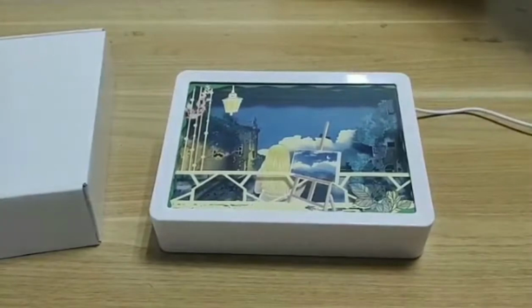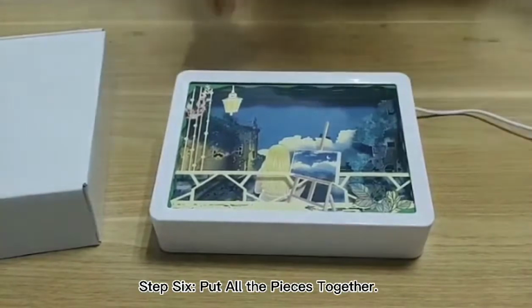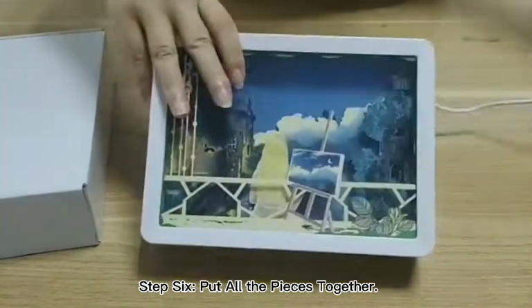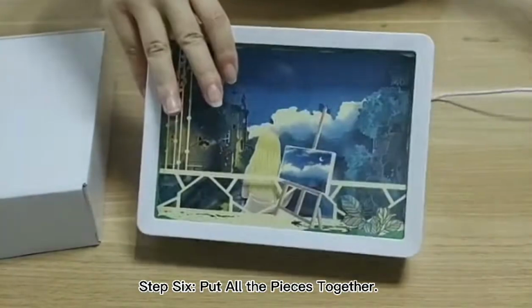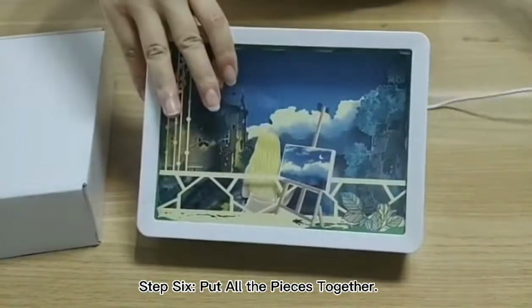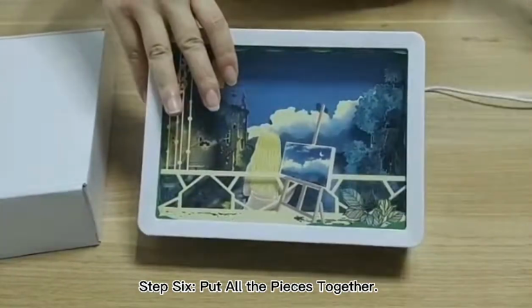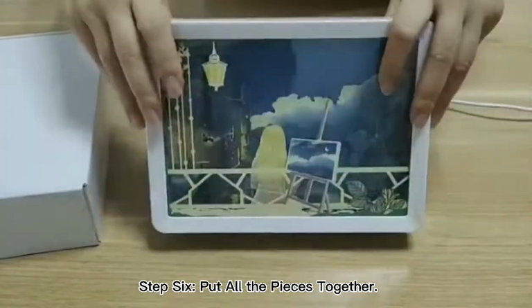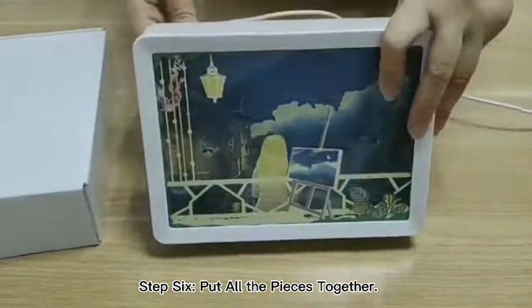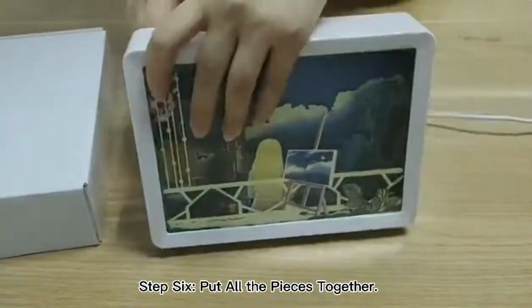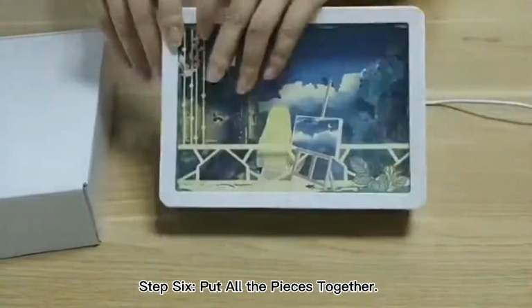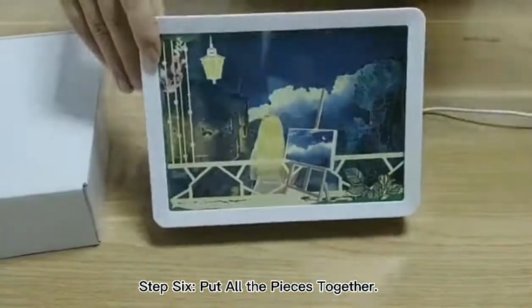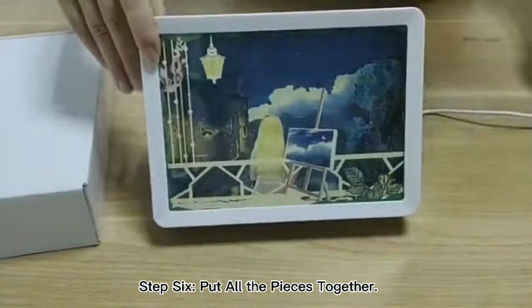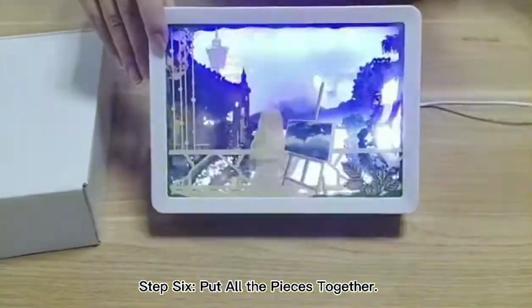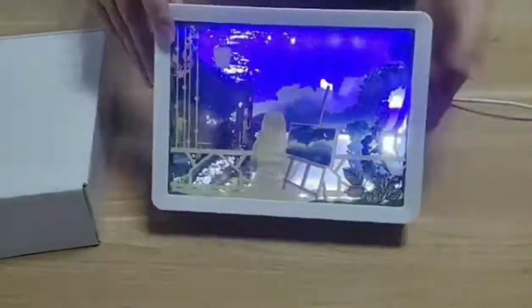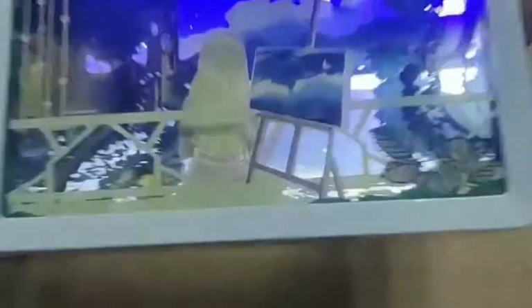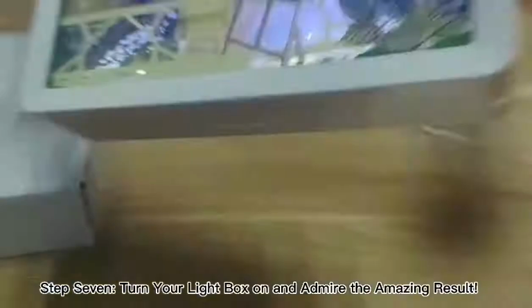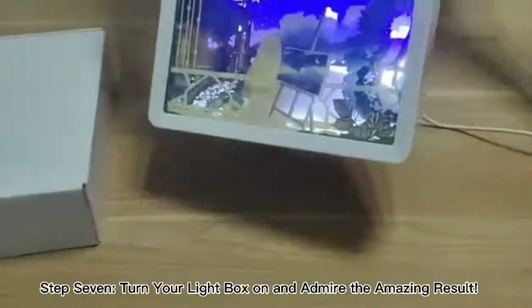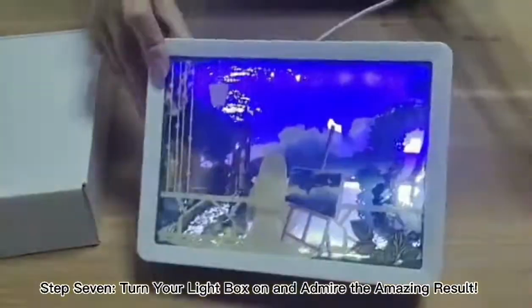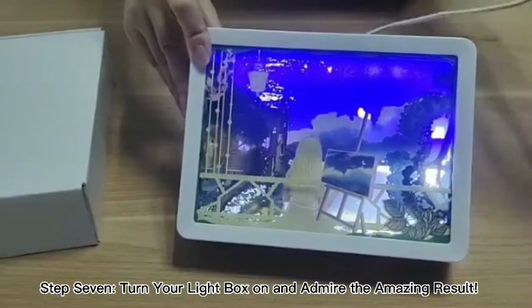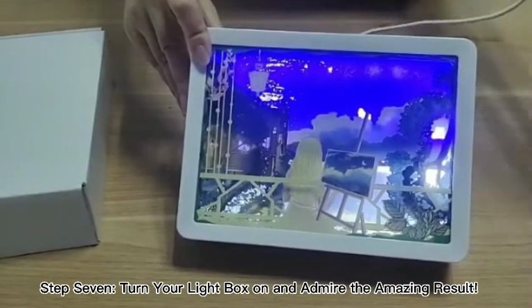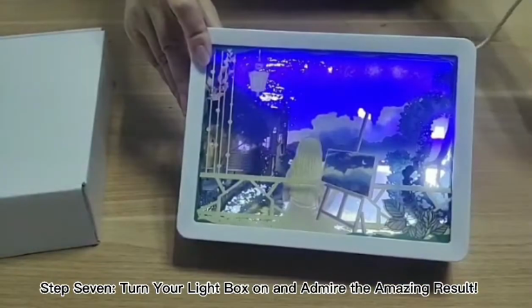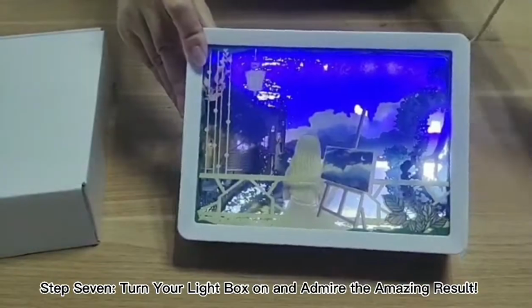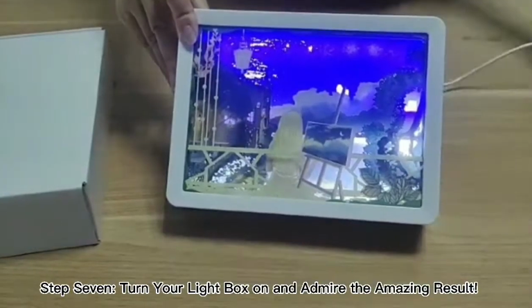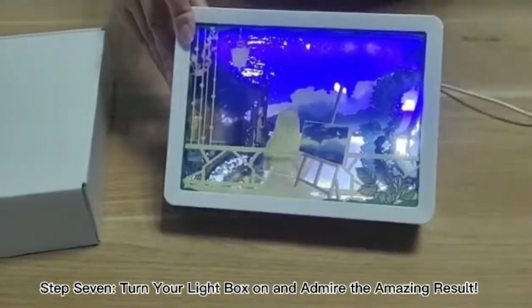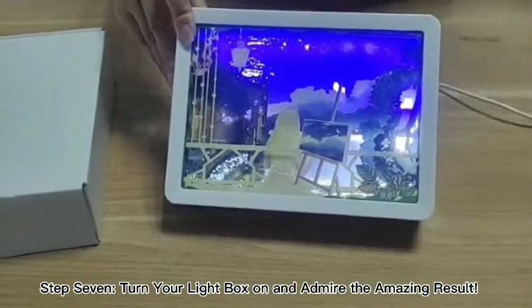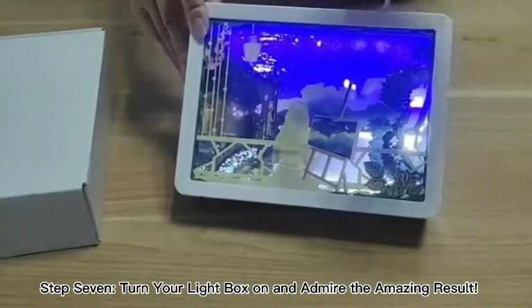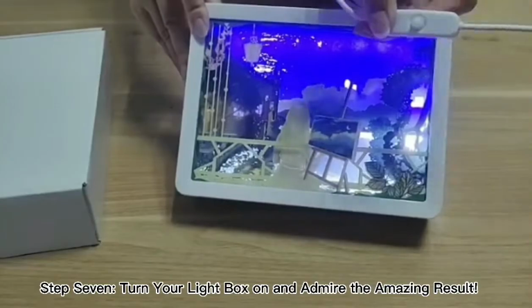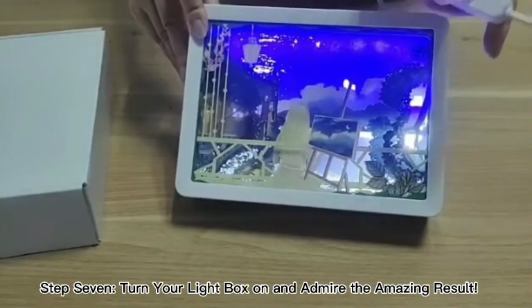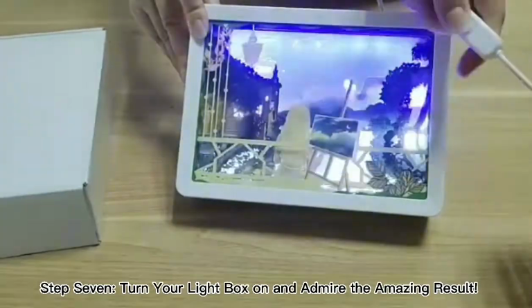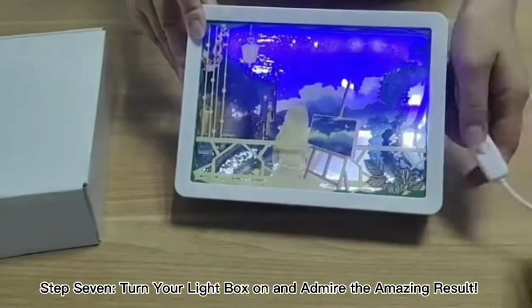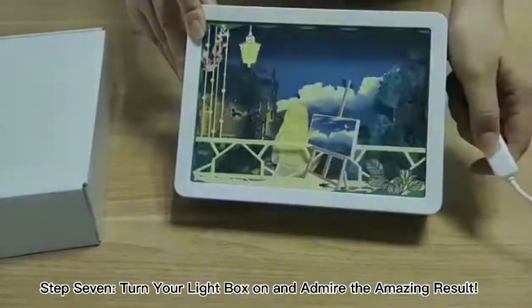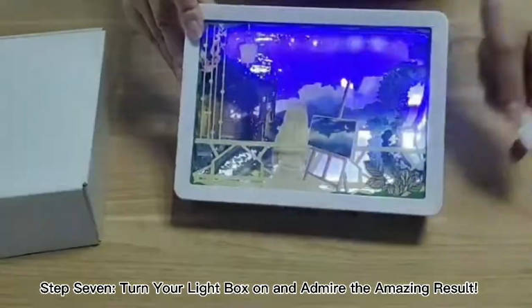Step 6: Put all the pieces together. Step 7: Turn your lightbox on and that might be an amazing result.